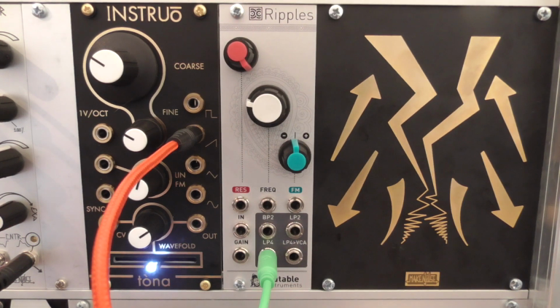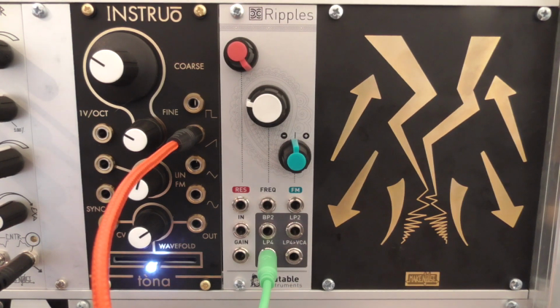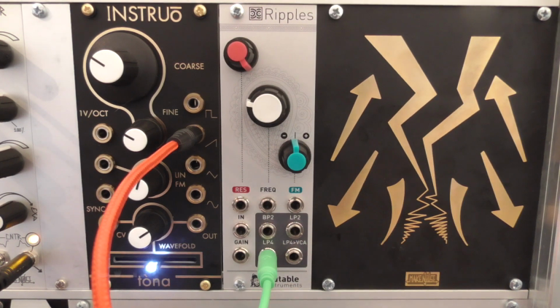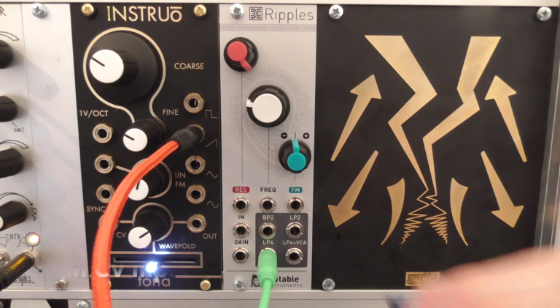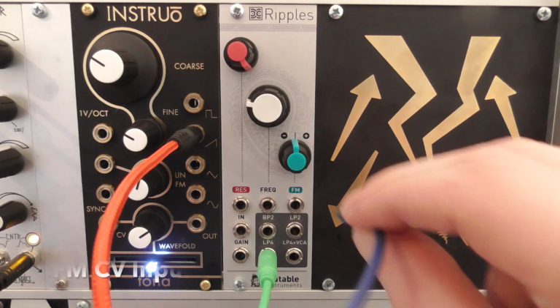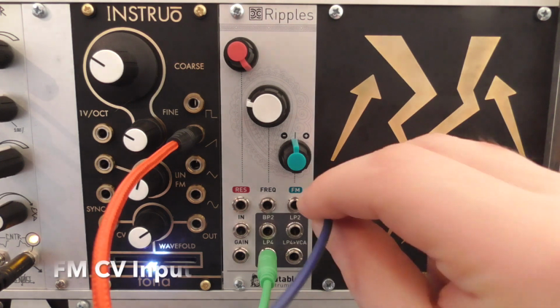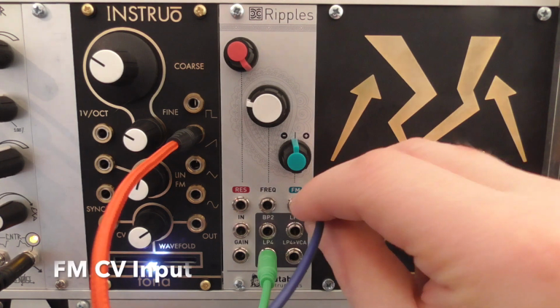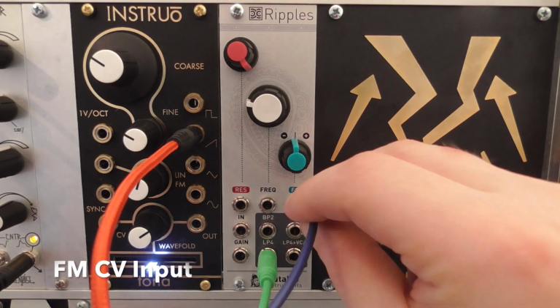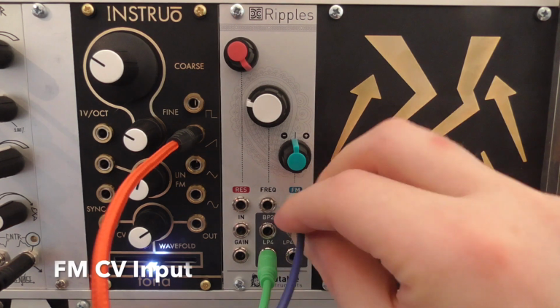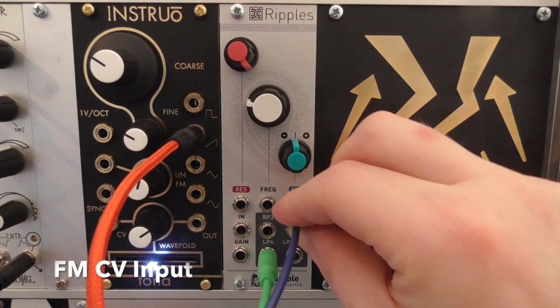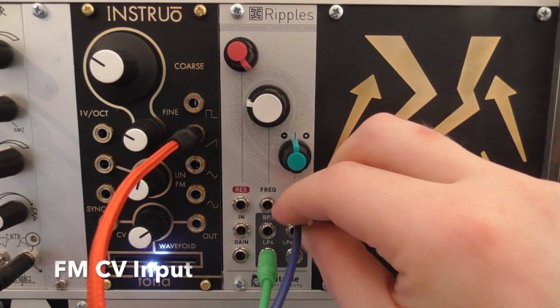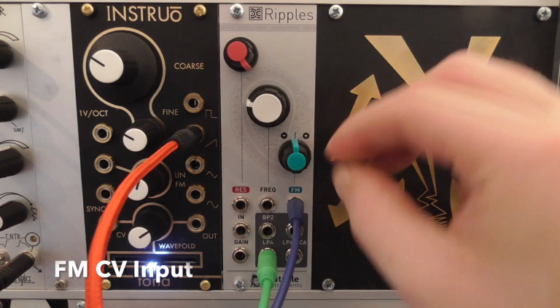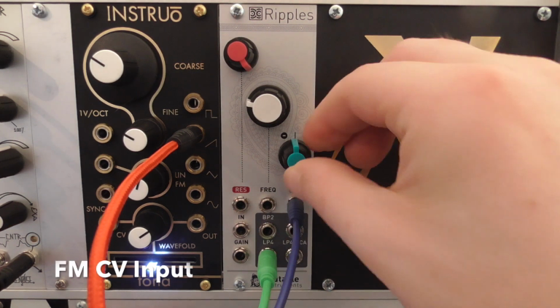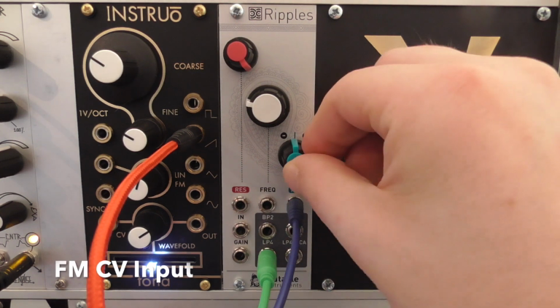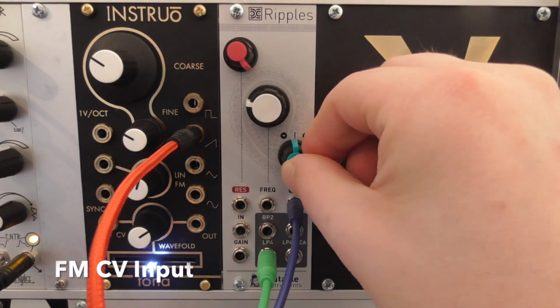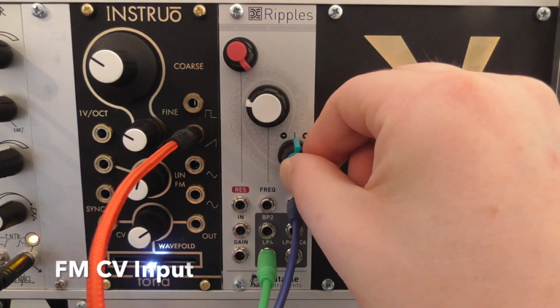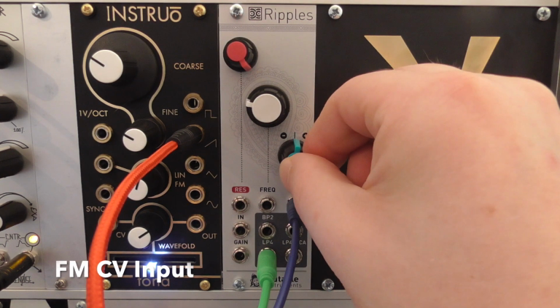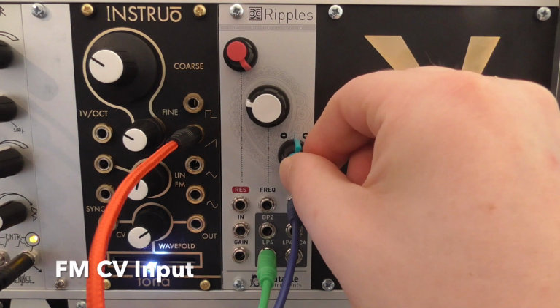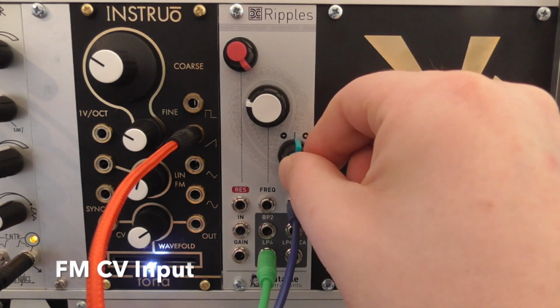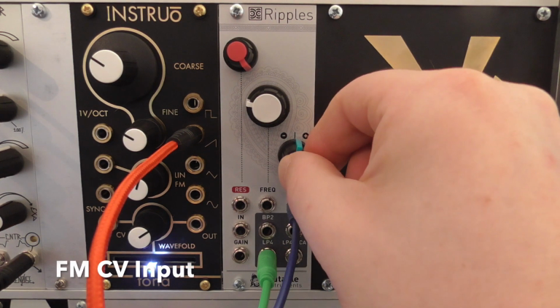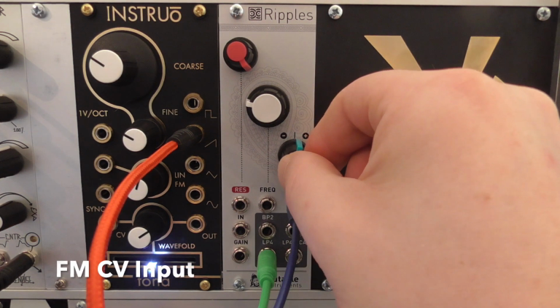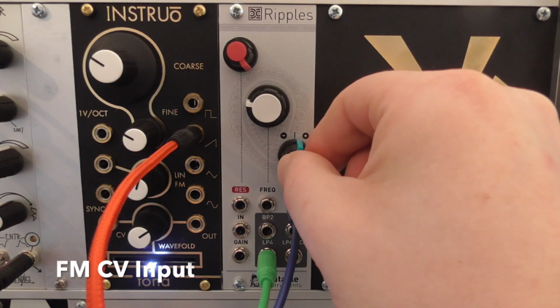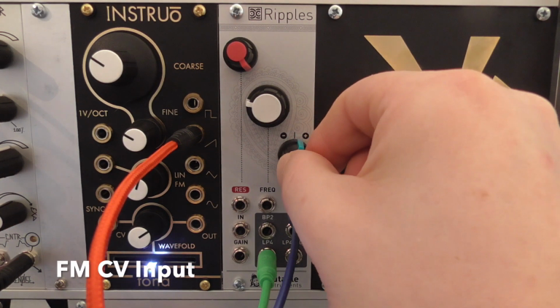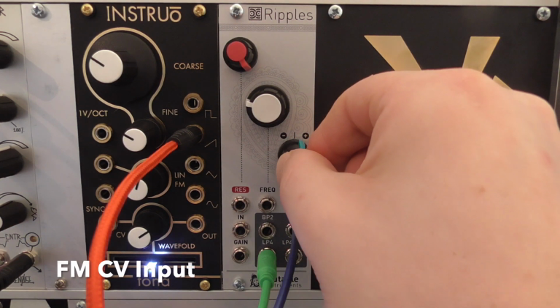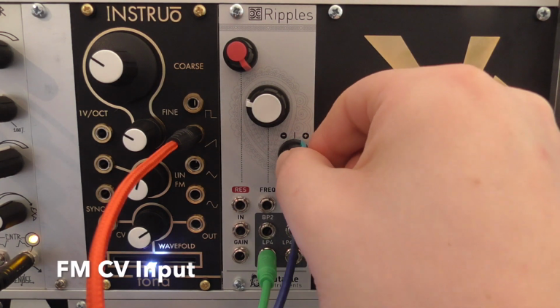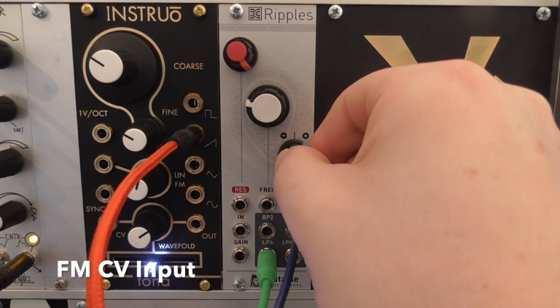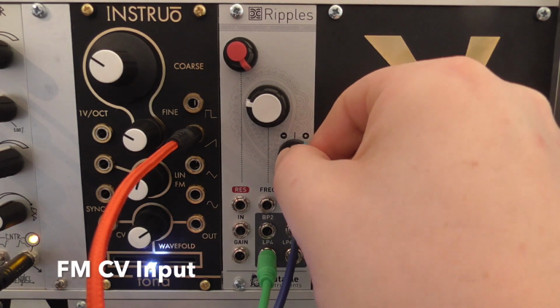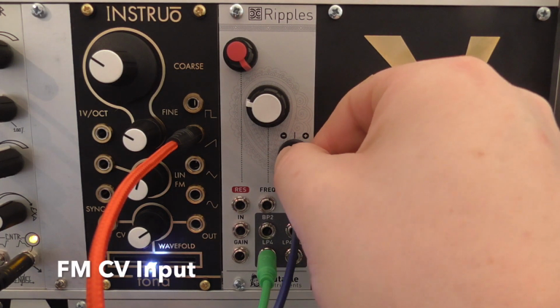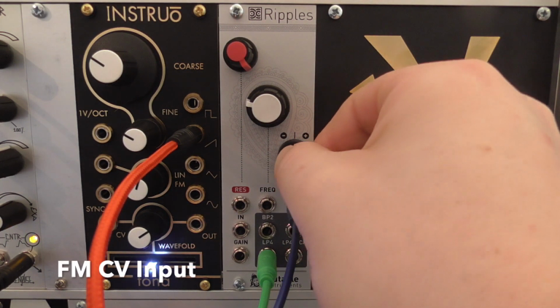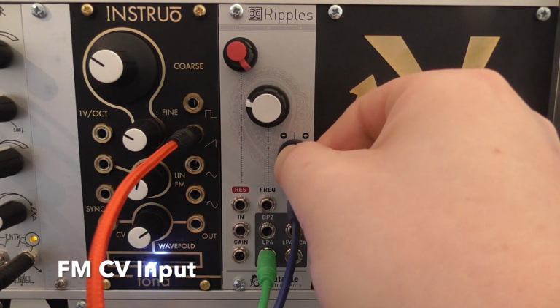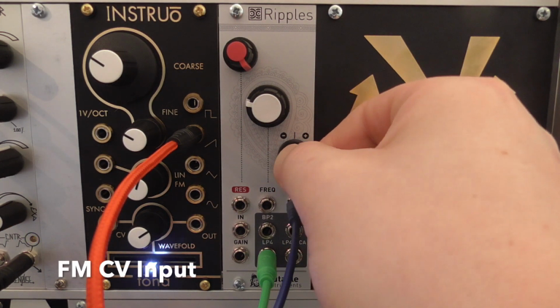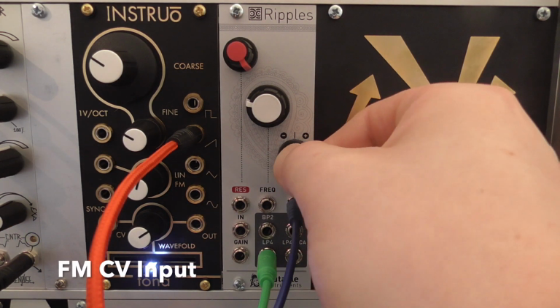The frequency modulation input has an attenuator for positive and negative polarity.